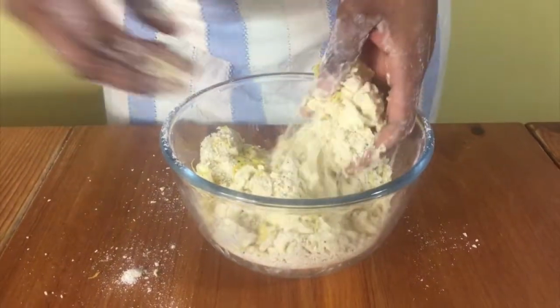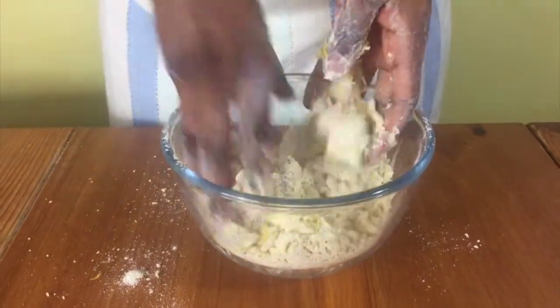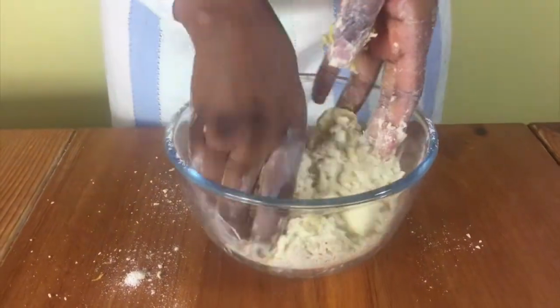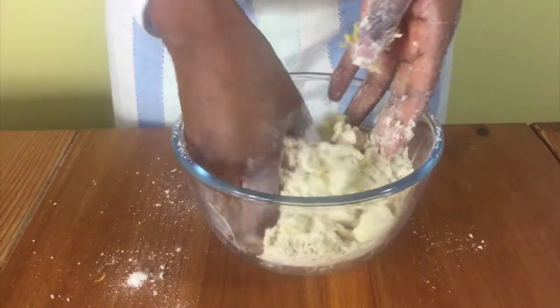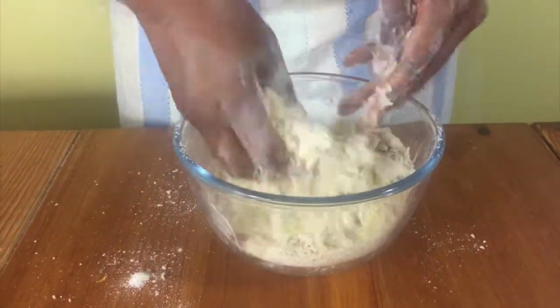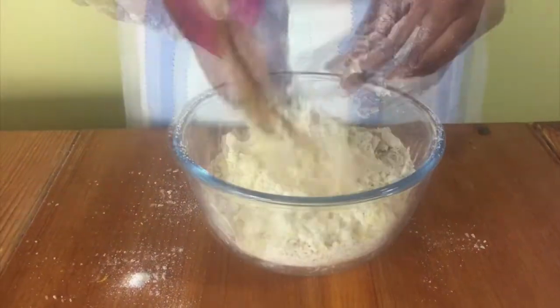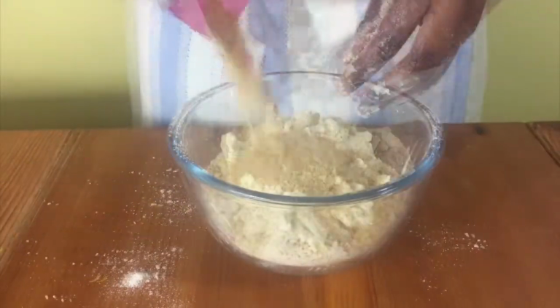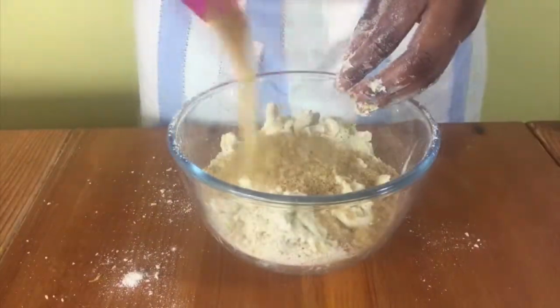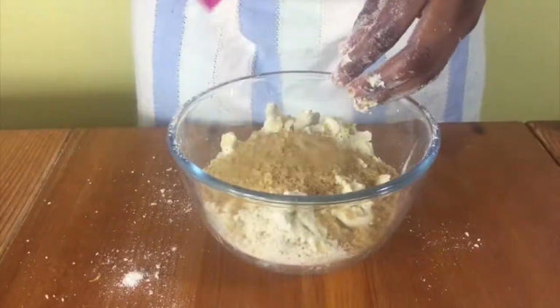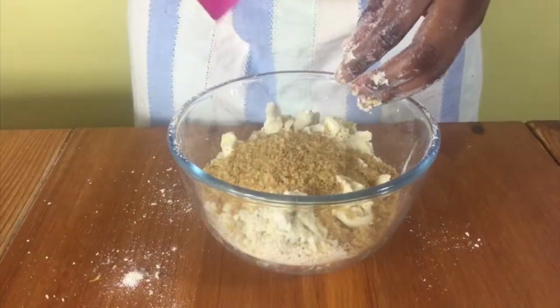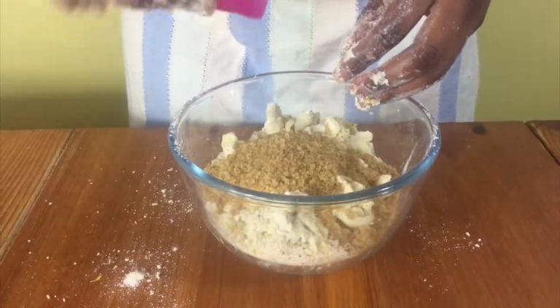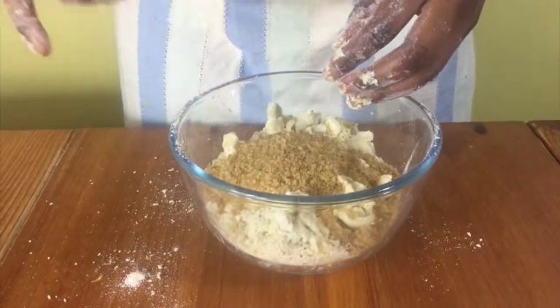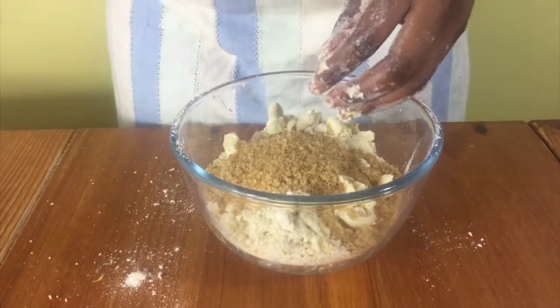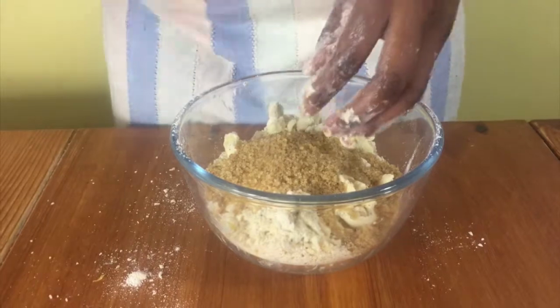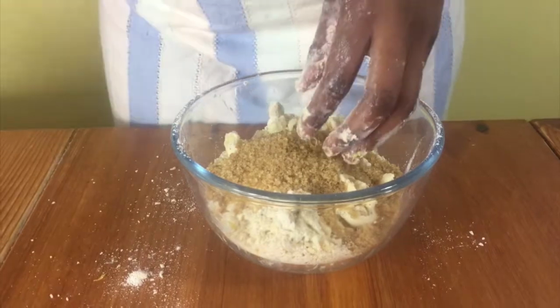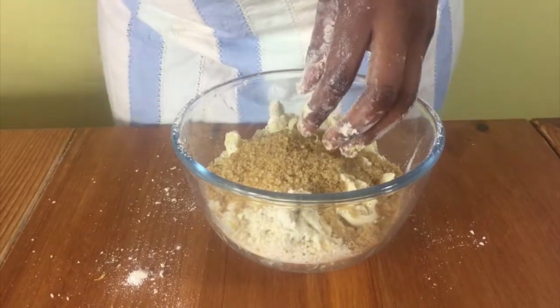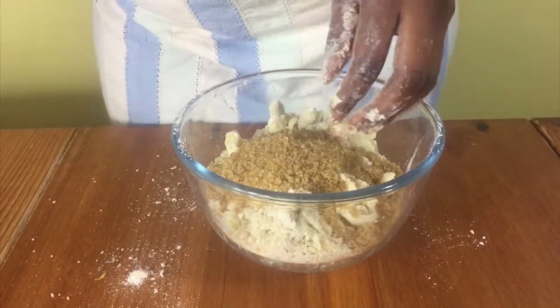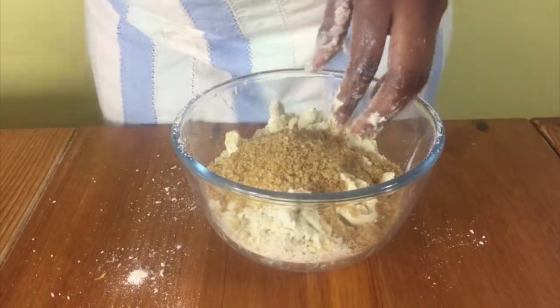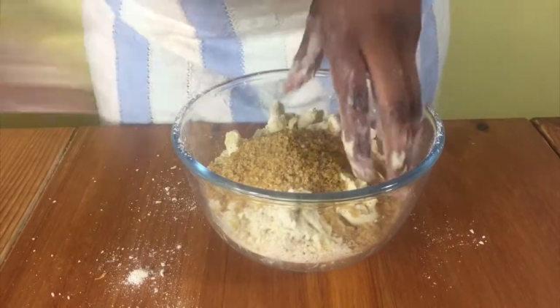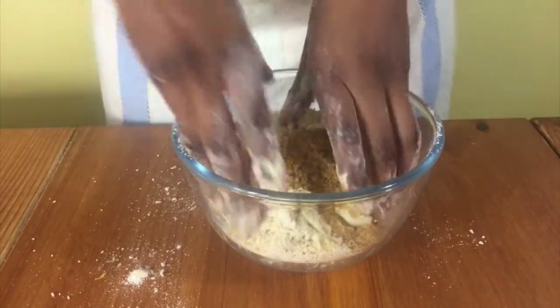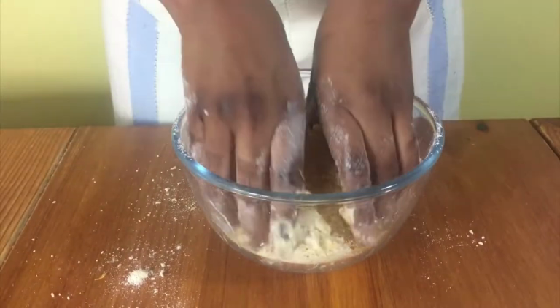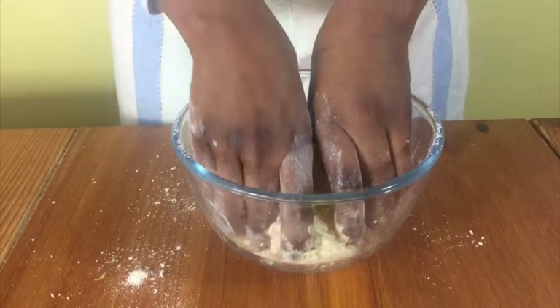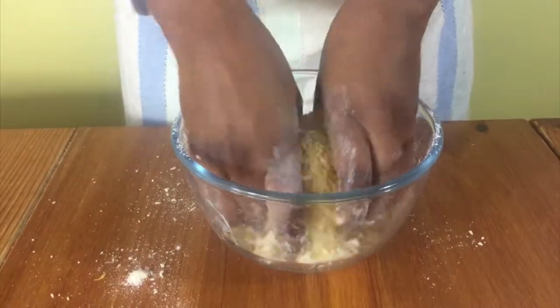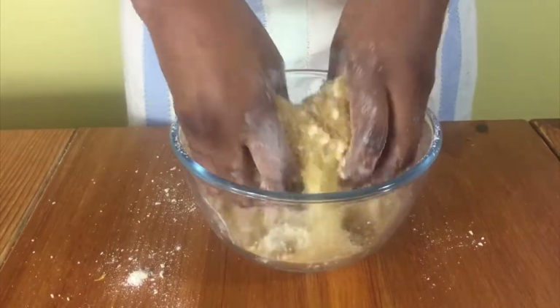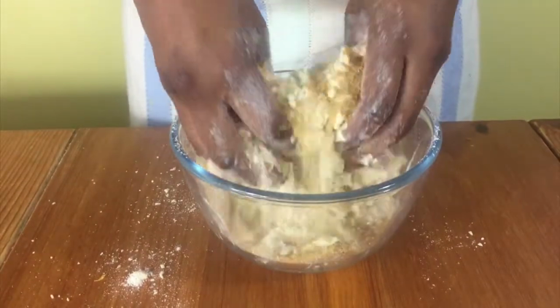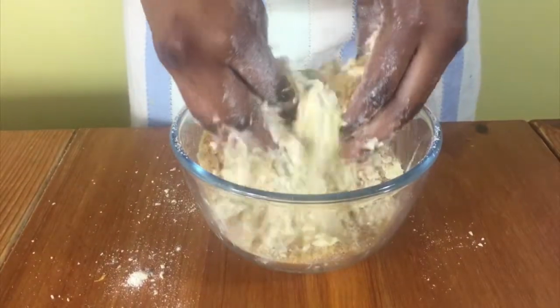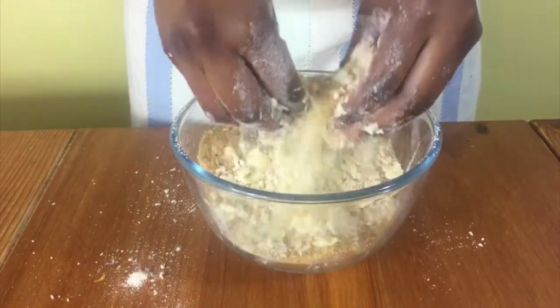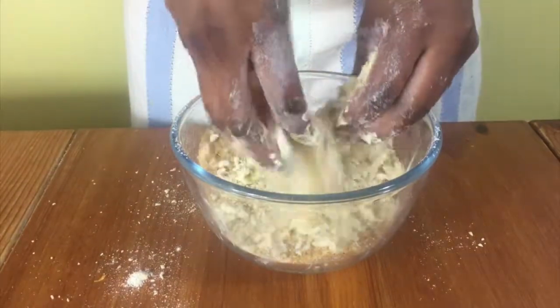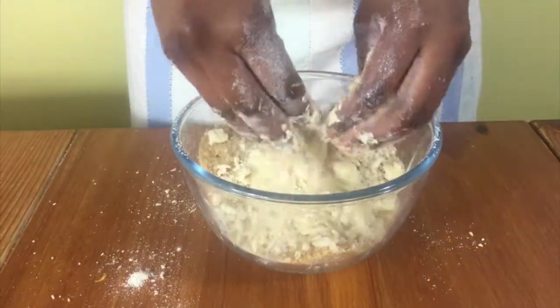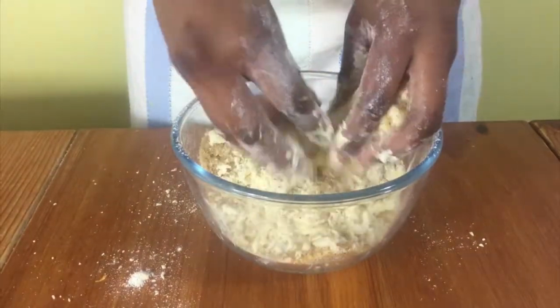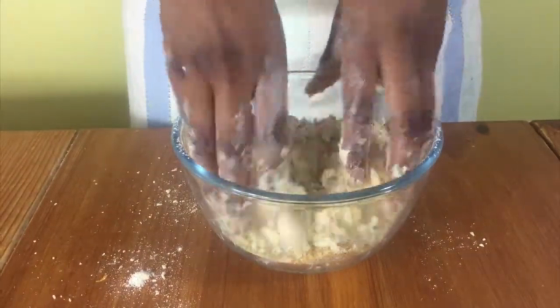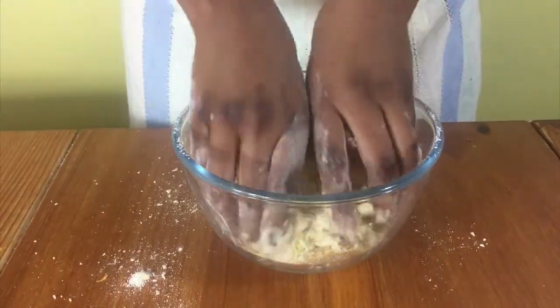Add in some demerara sugar, mix it with your hands and that's it. Nice and simple.